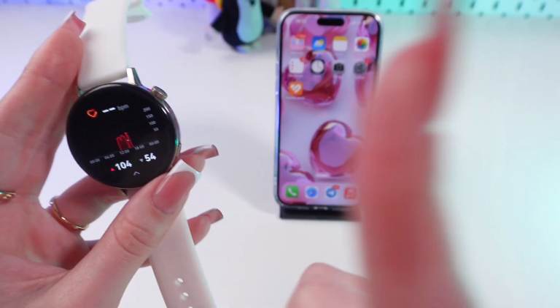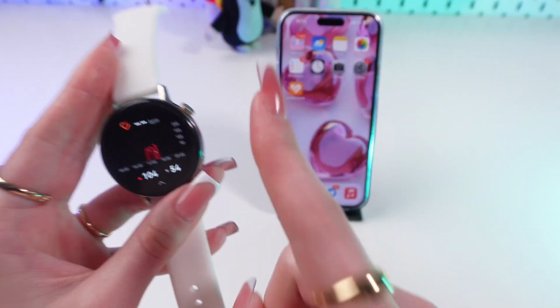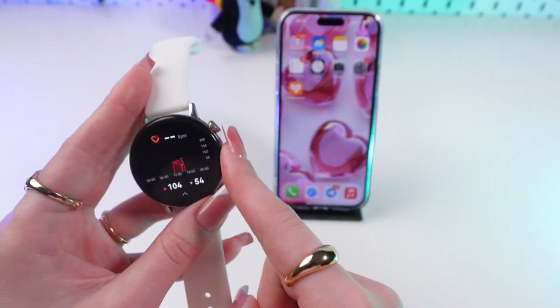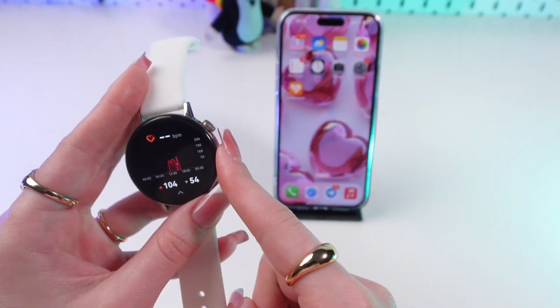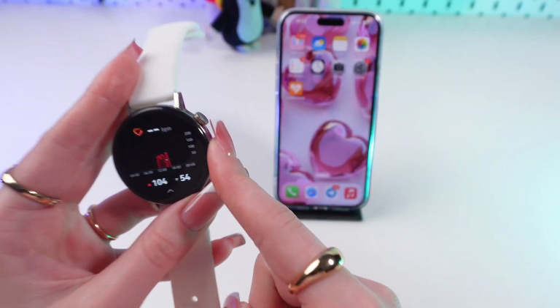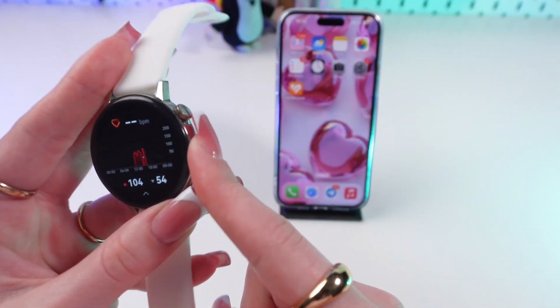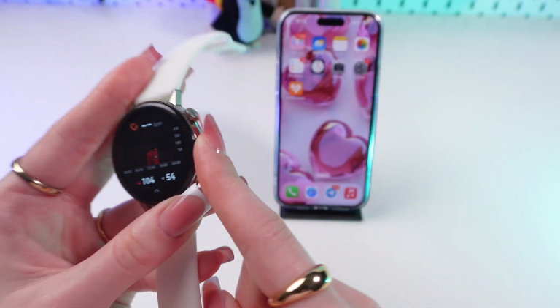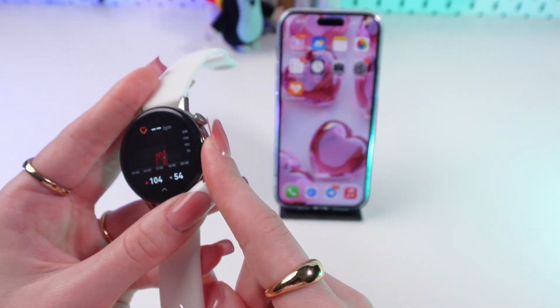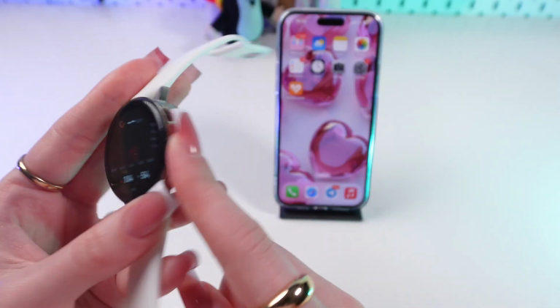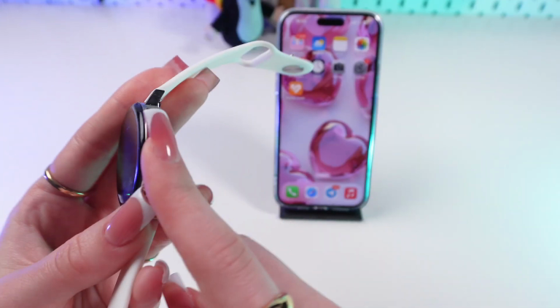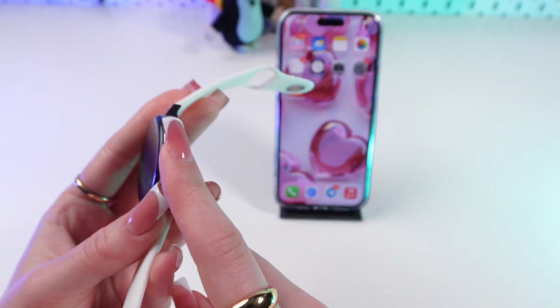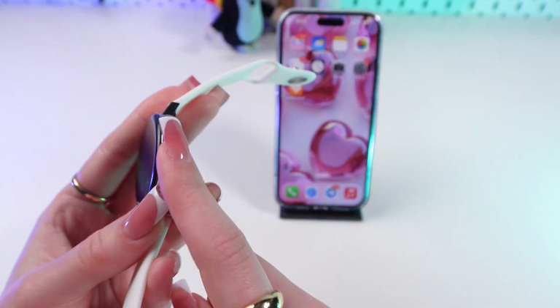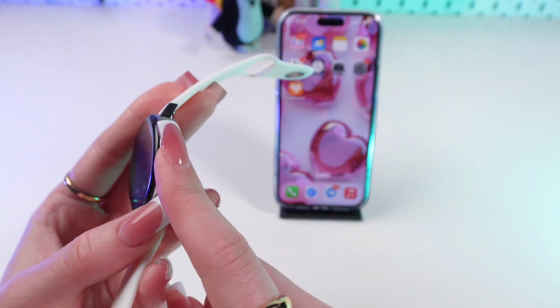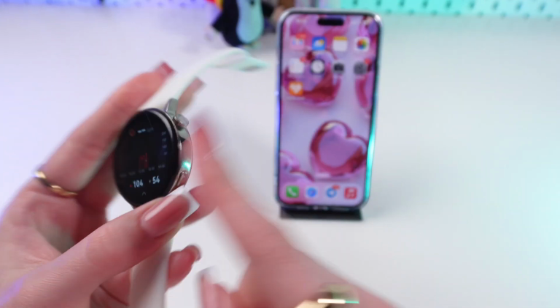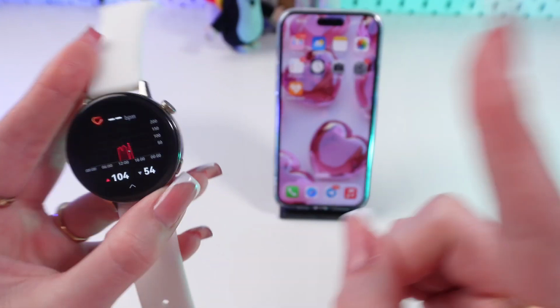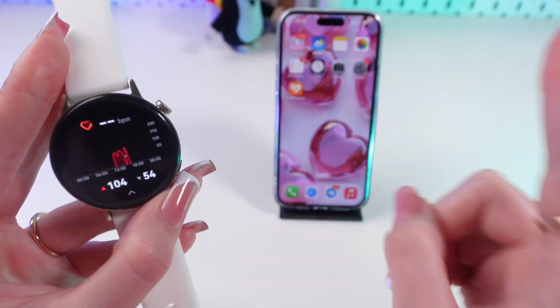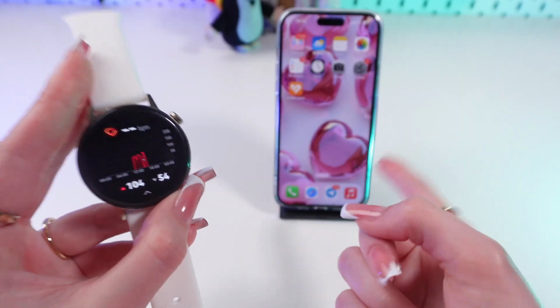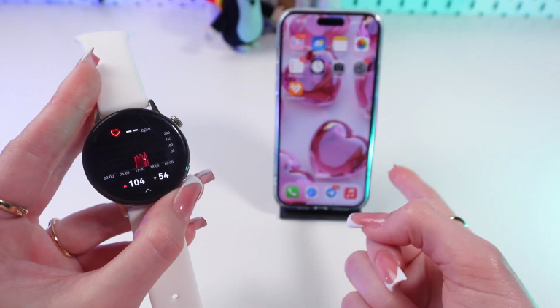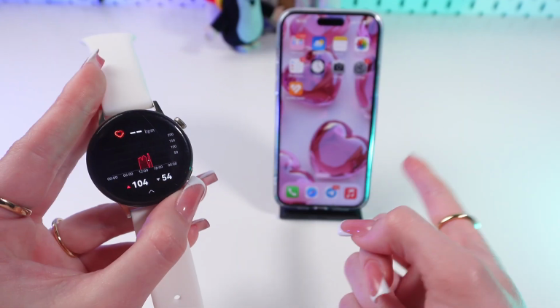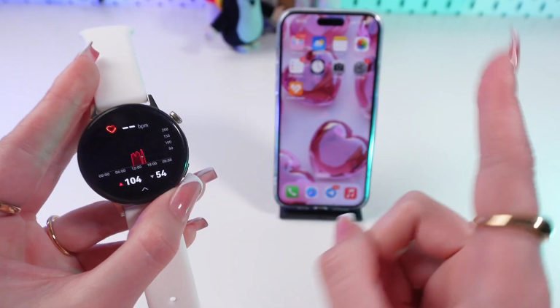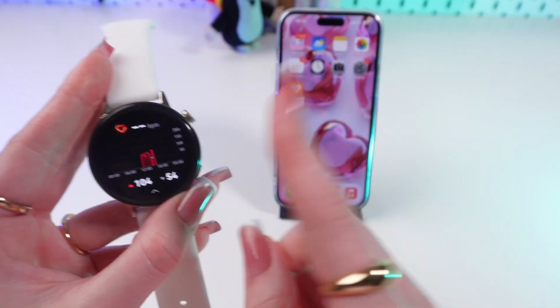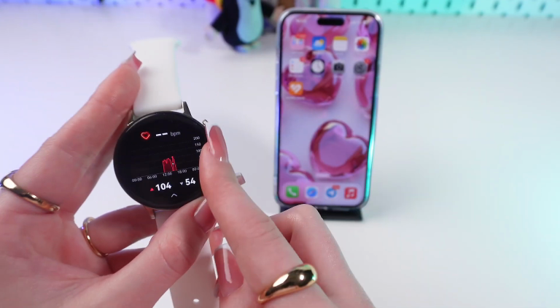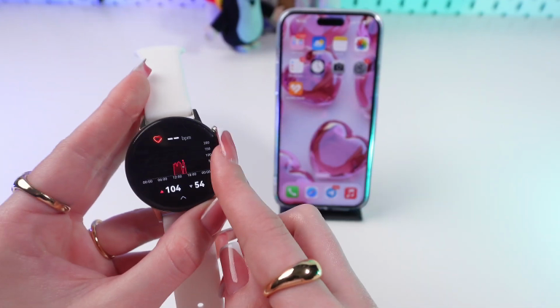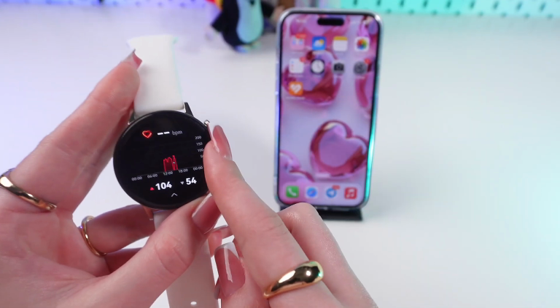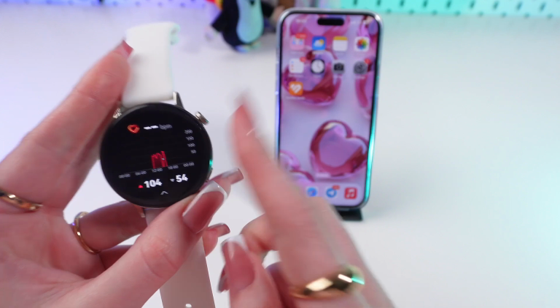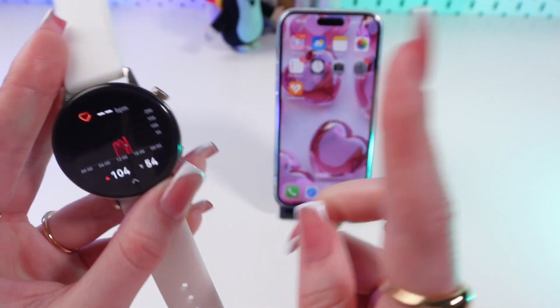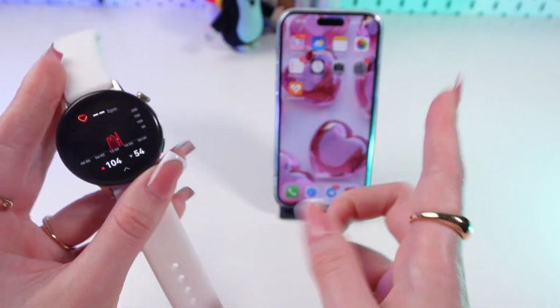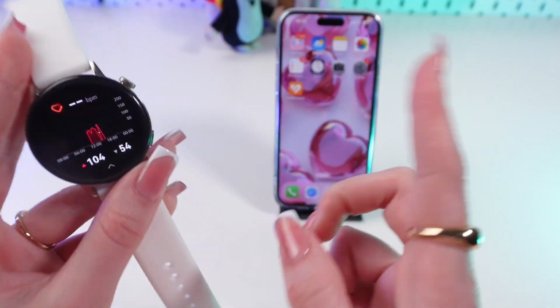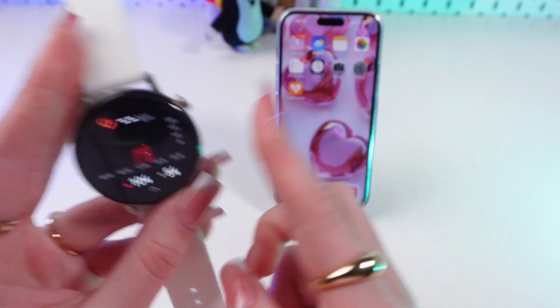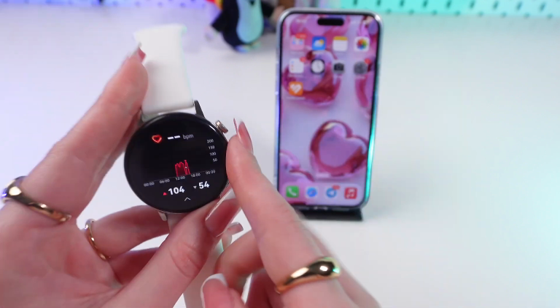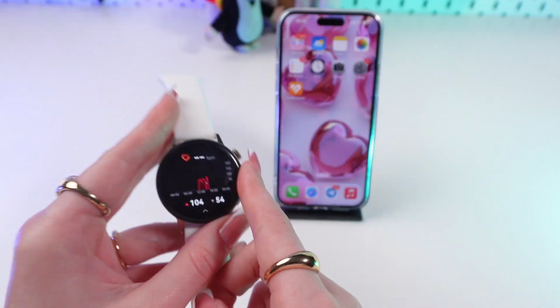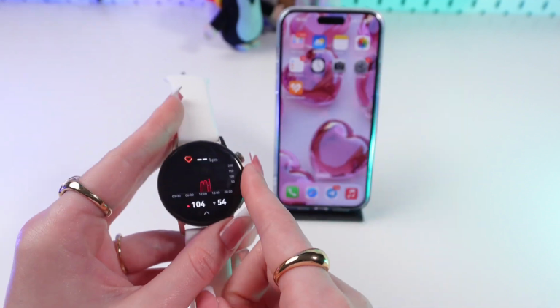So firstly, make sure that your watch is connected to the phone via Bluetooth and the Huawei Health app.